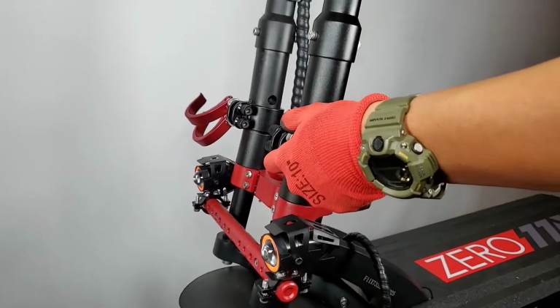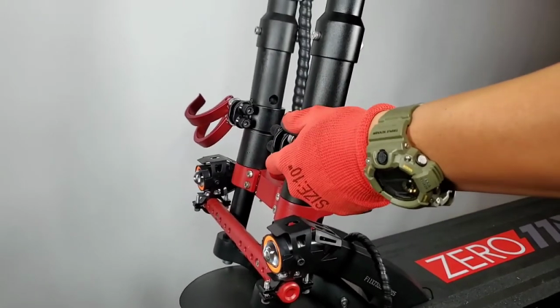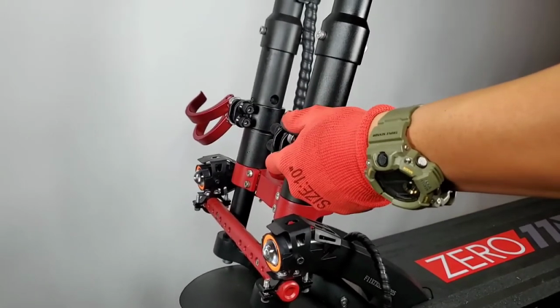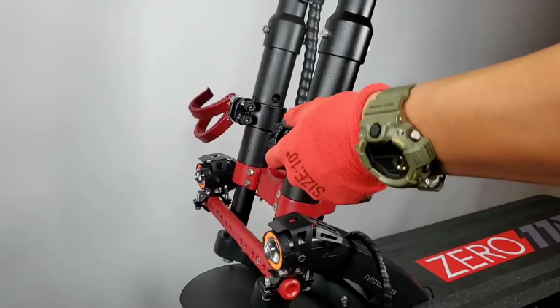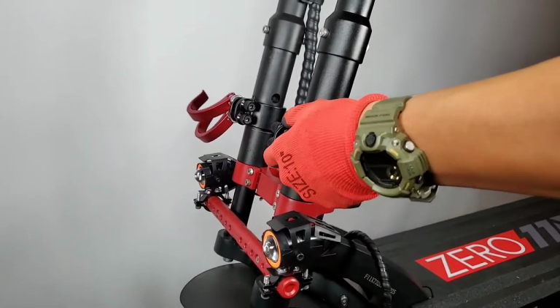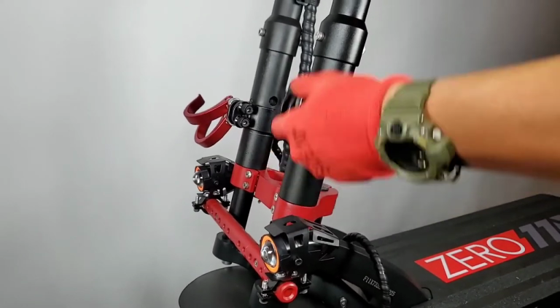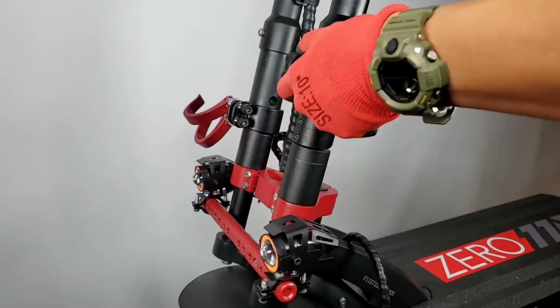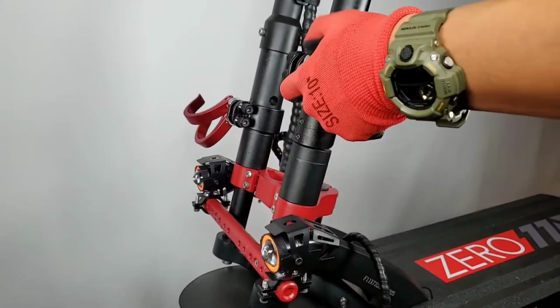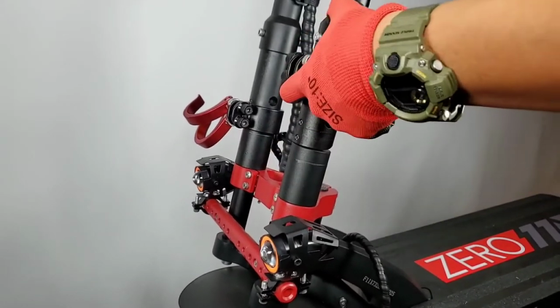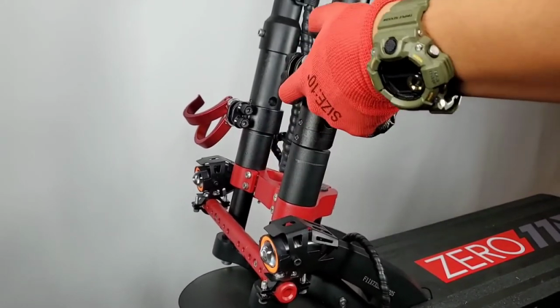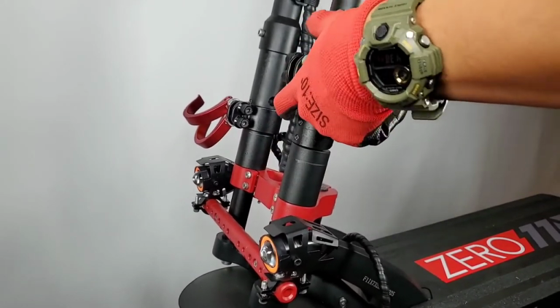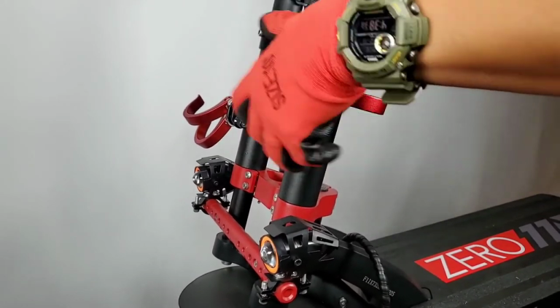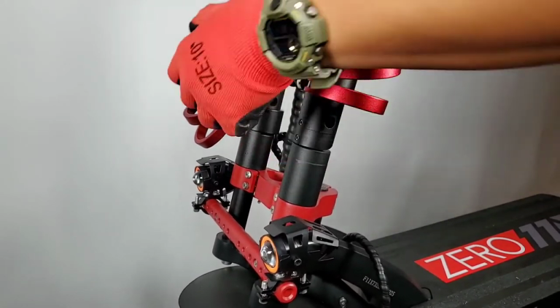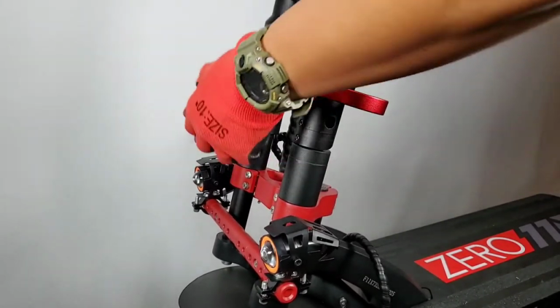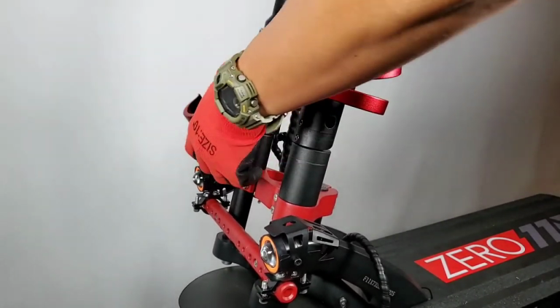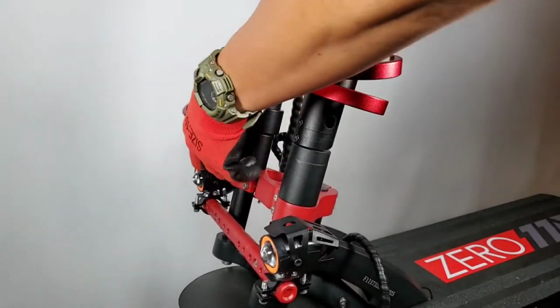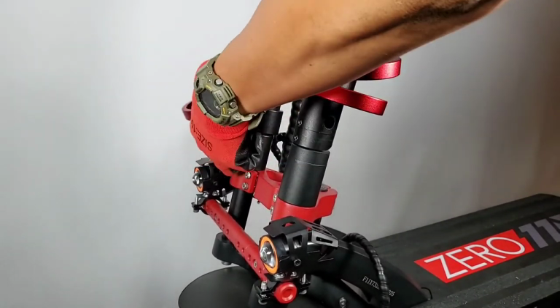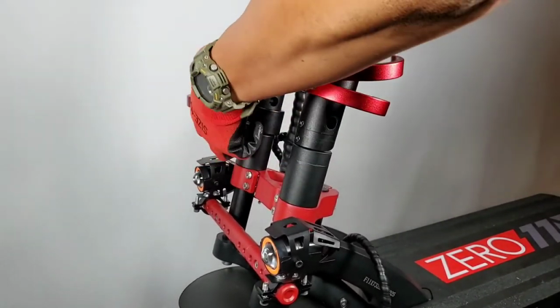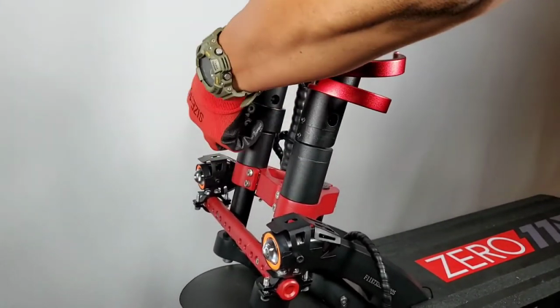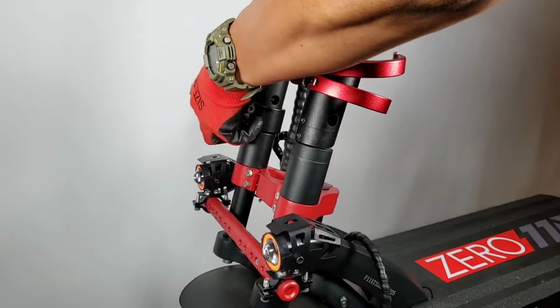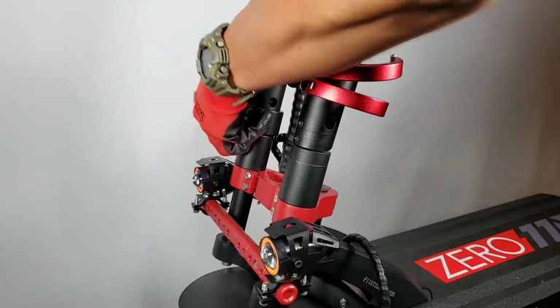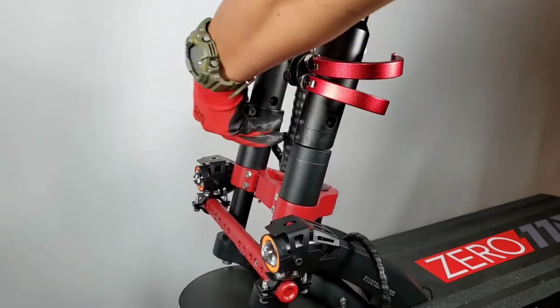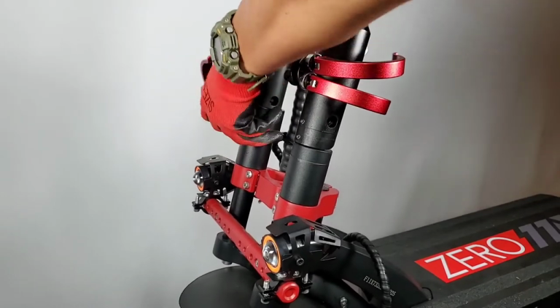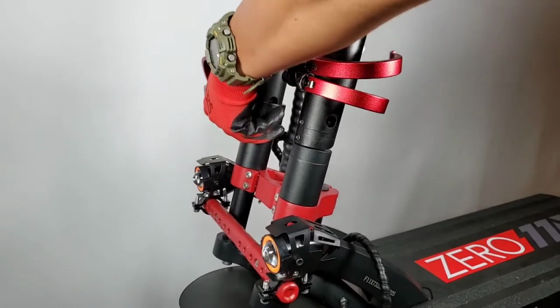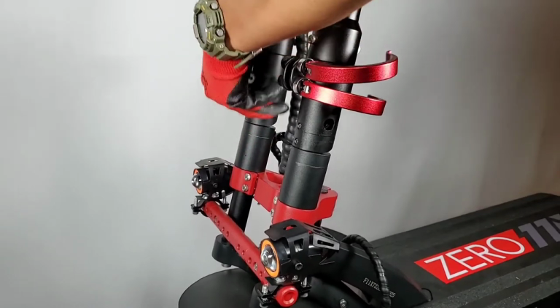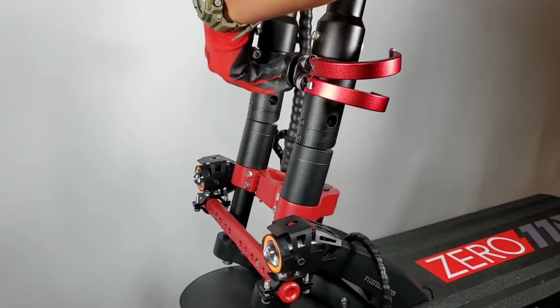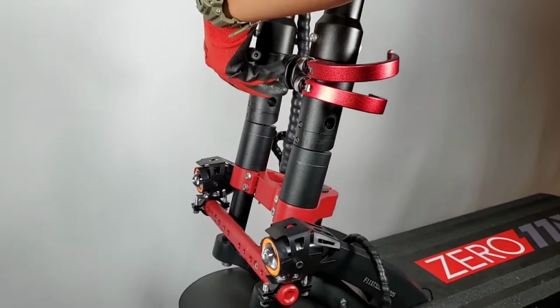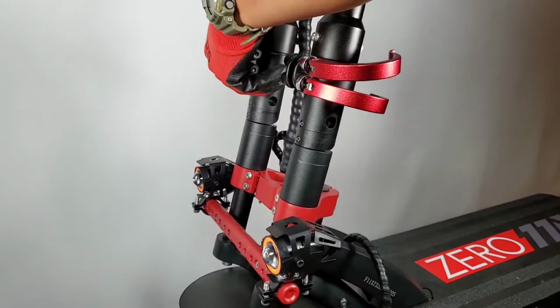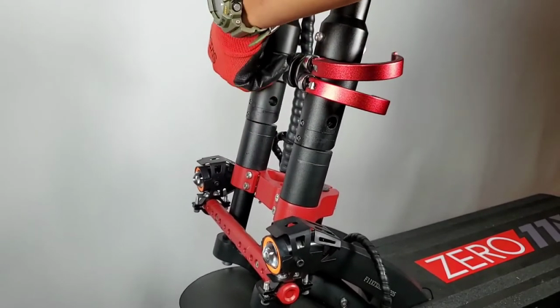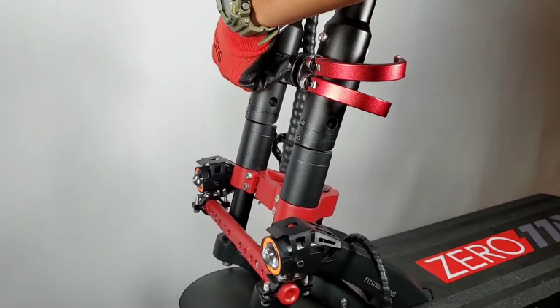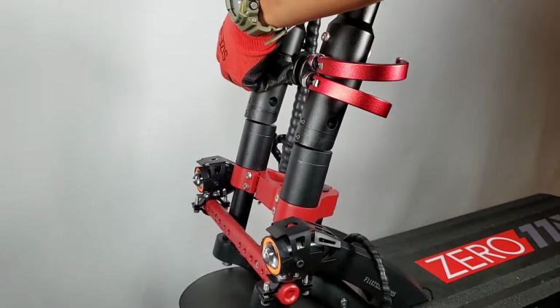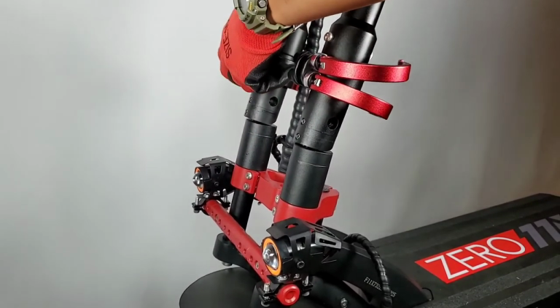We are going to gently slide up the stock clamps so we can fold down the front post of our scooter.